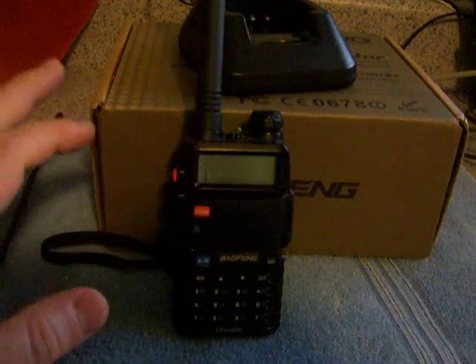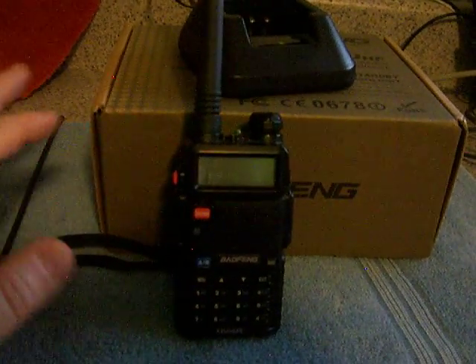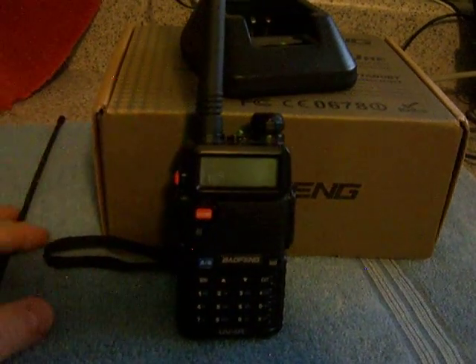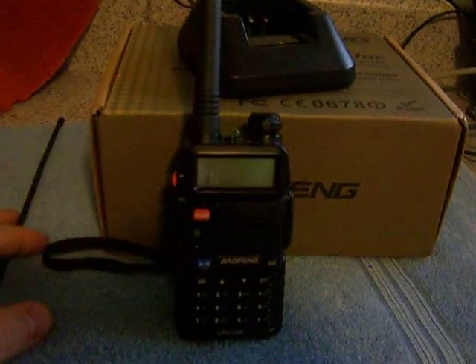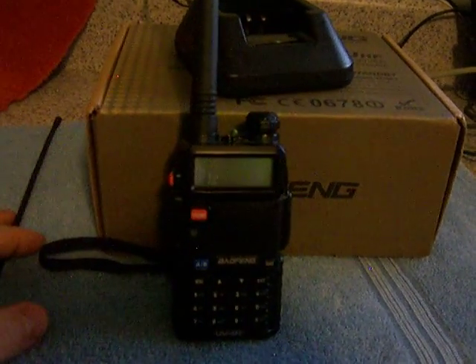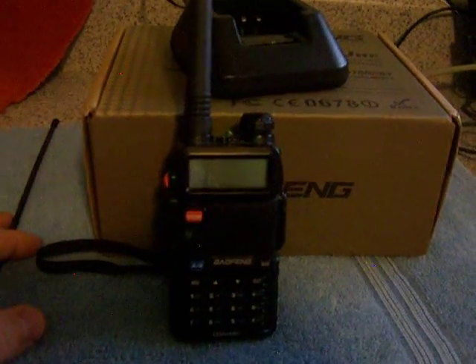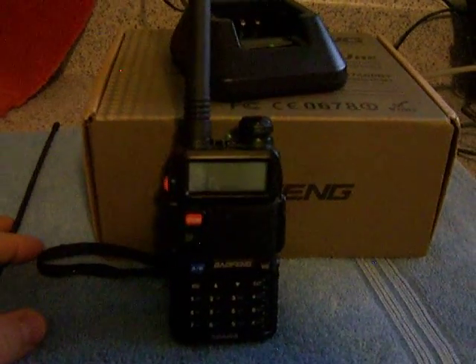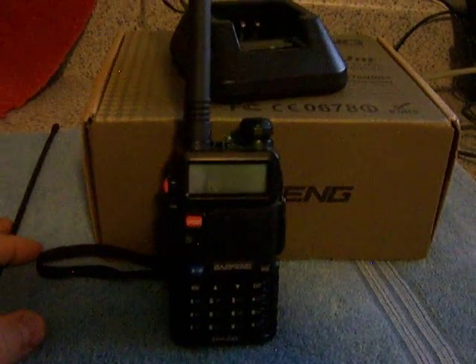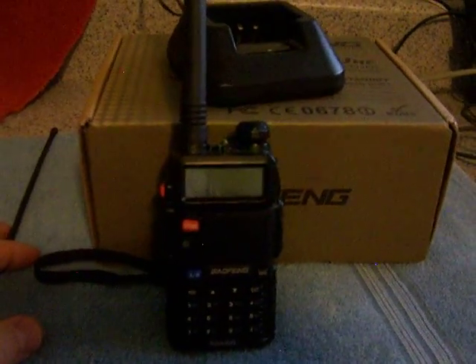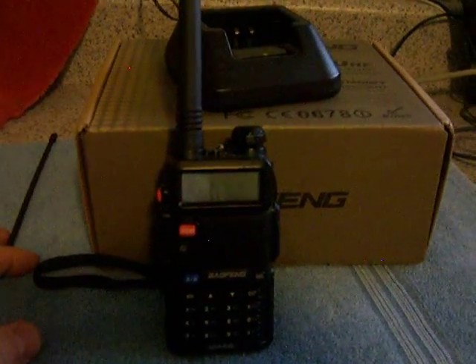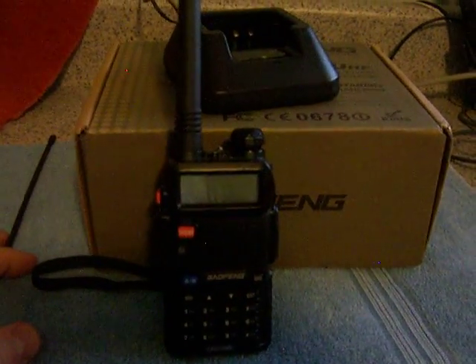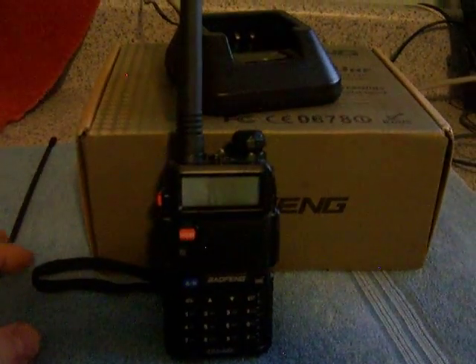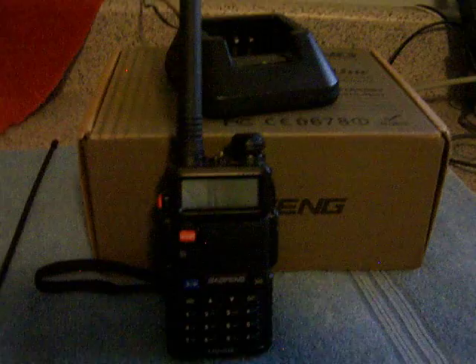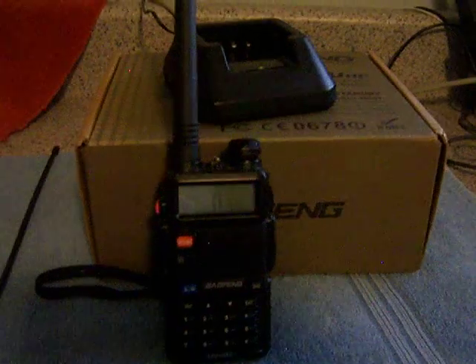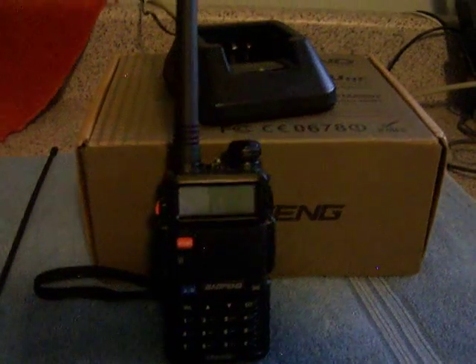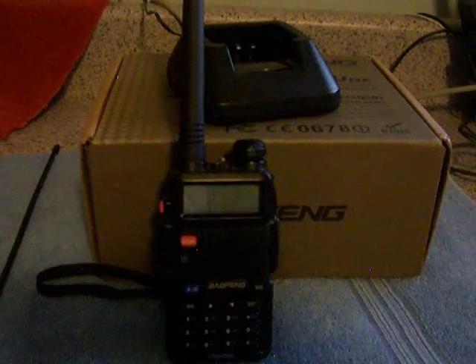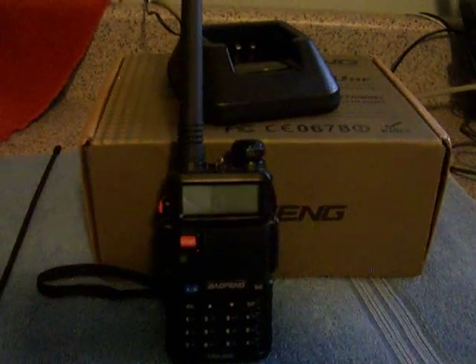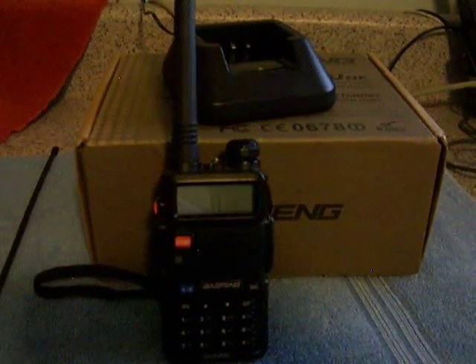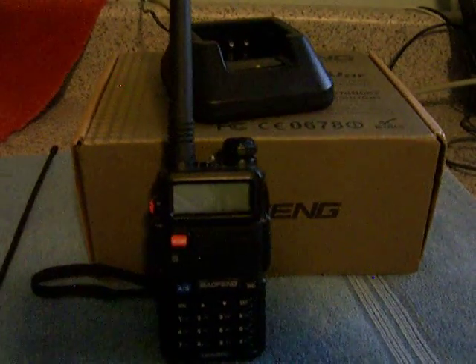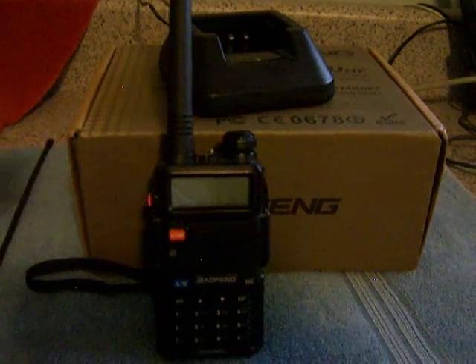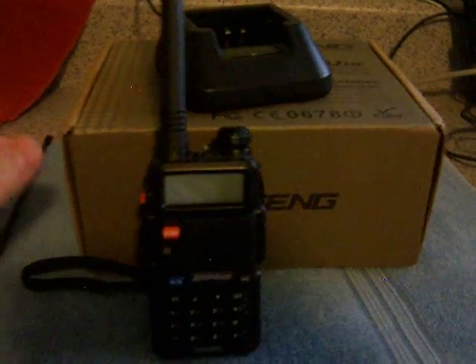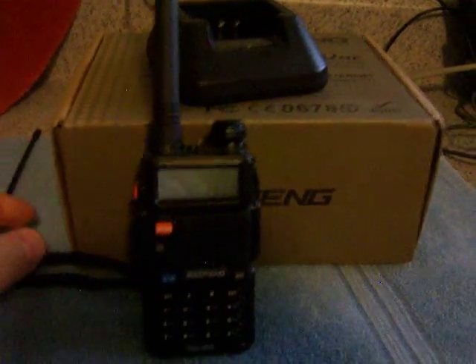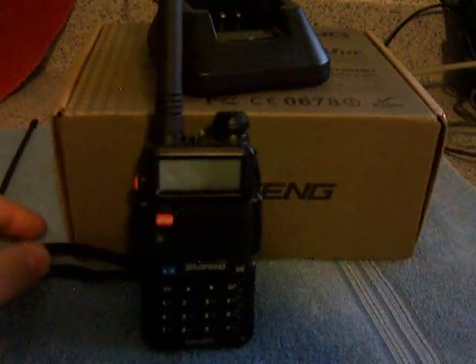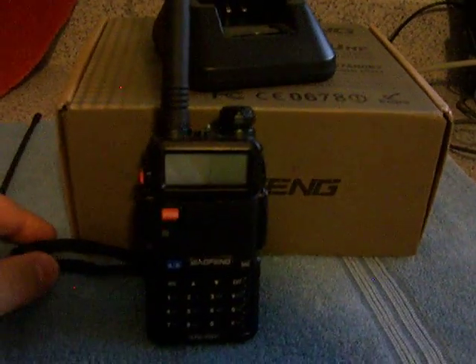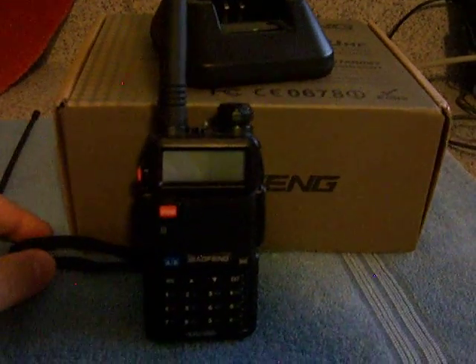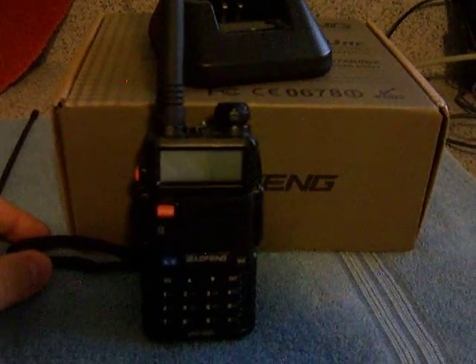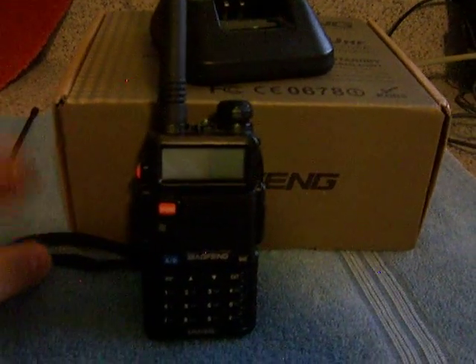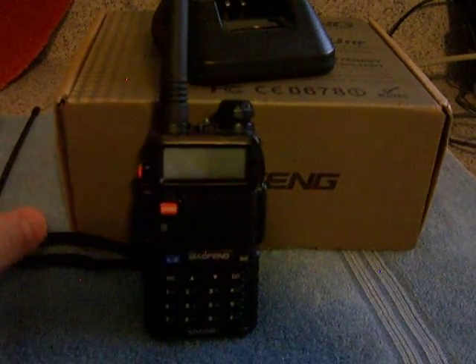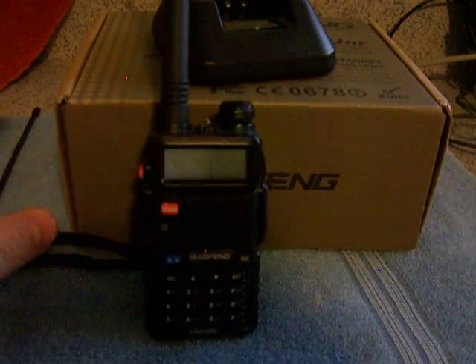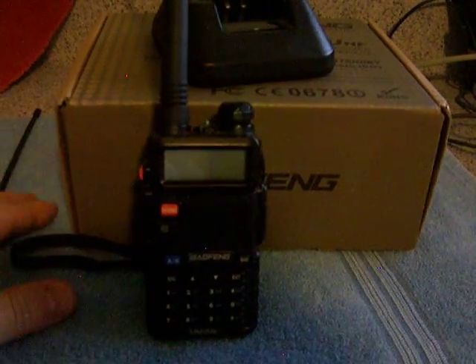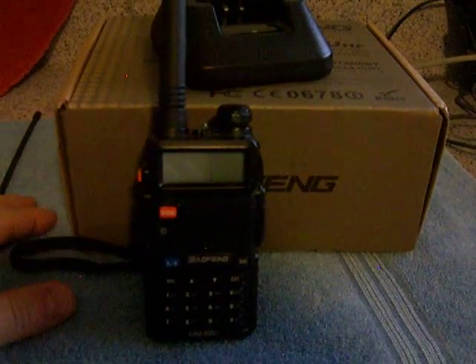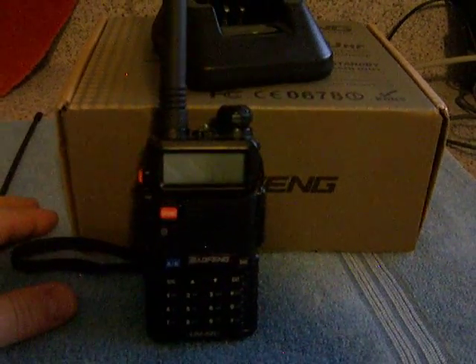Shipping is from USA so you don't have to wait from China. Works perfect — there's nothing wrong with it.